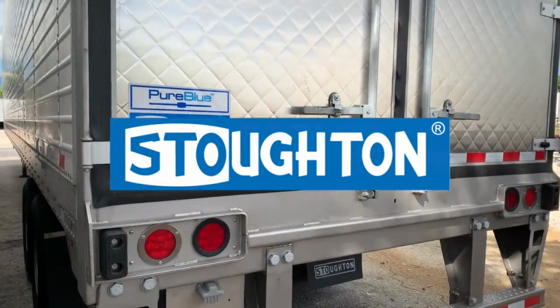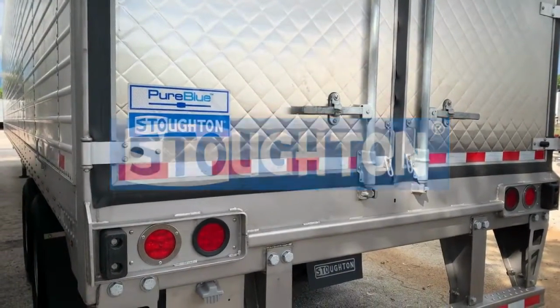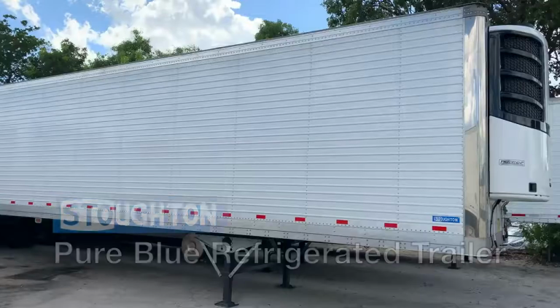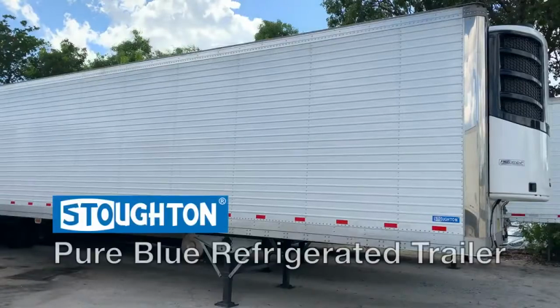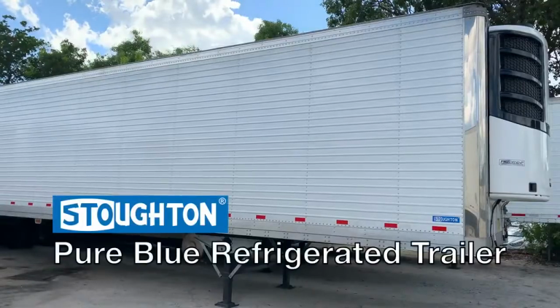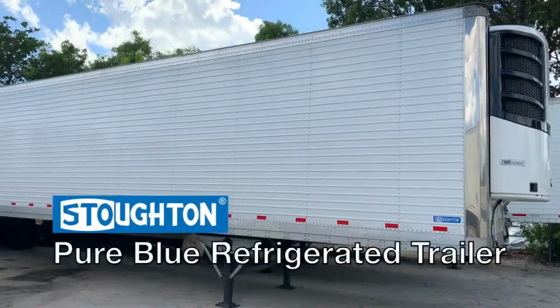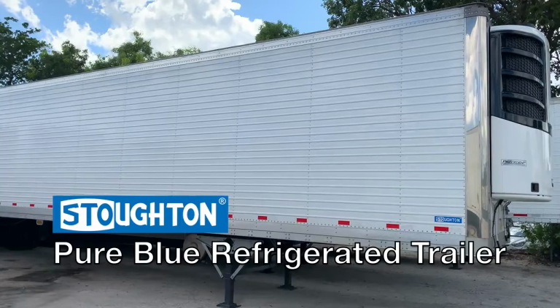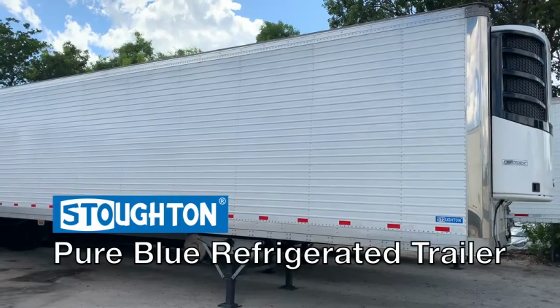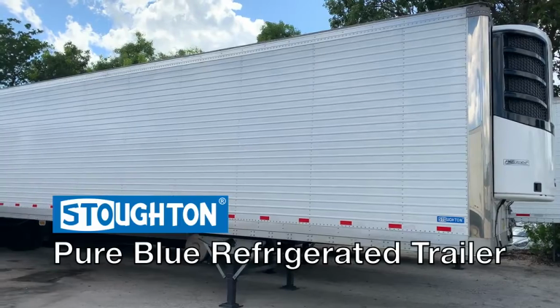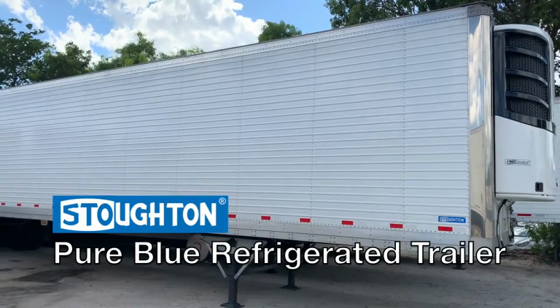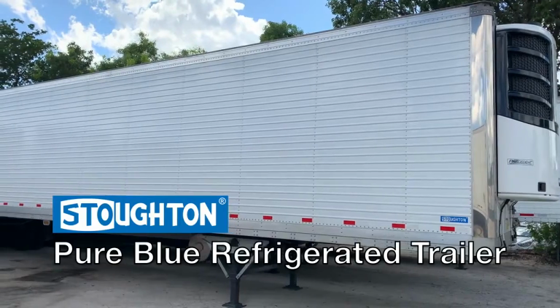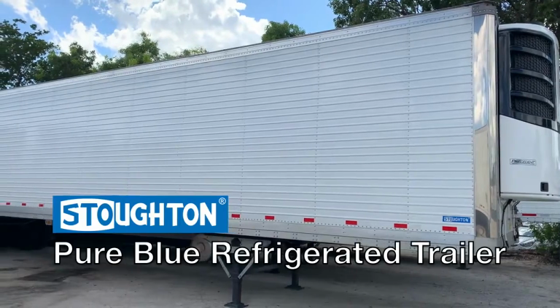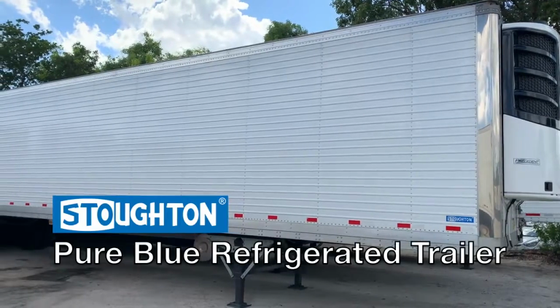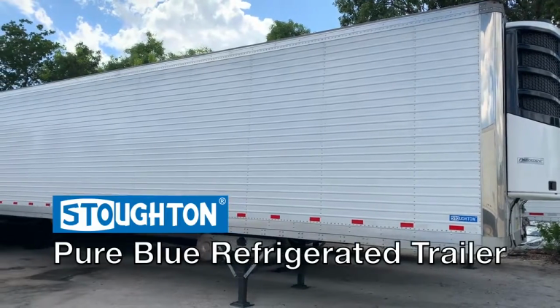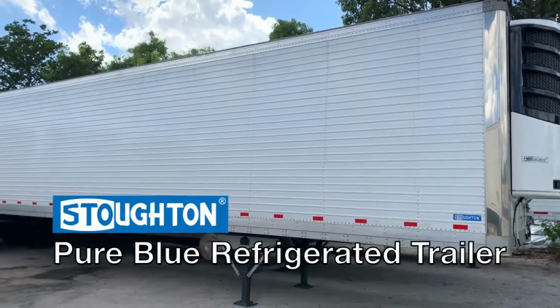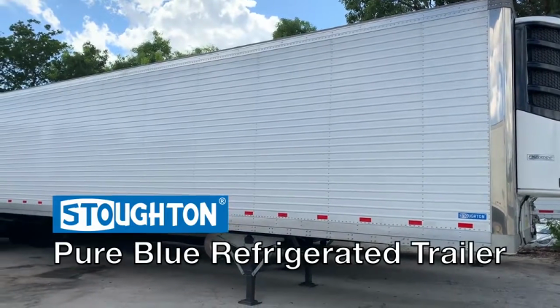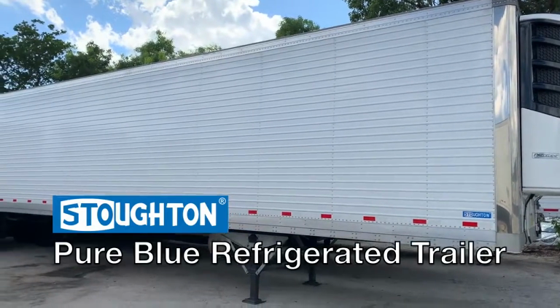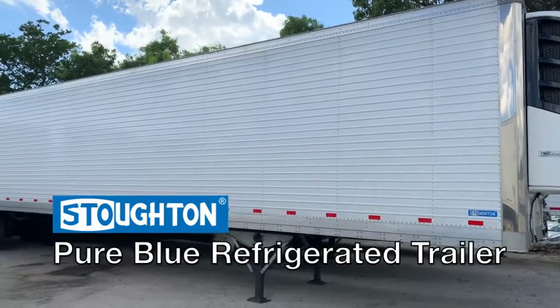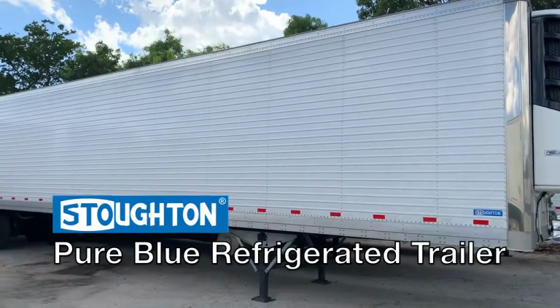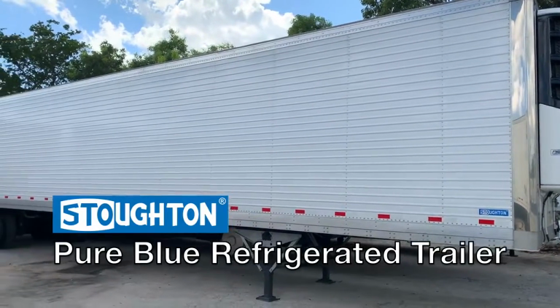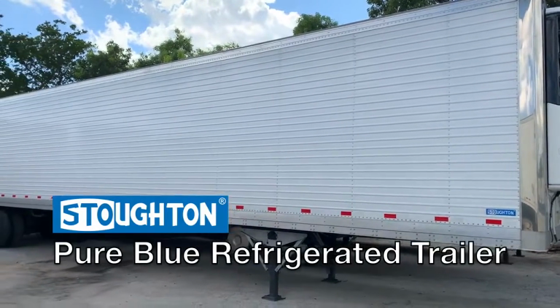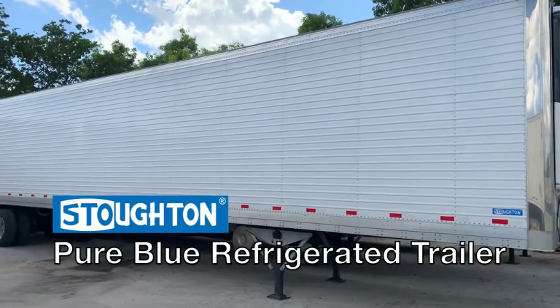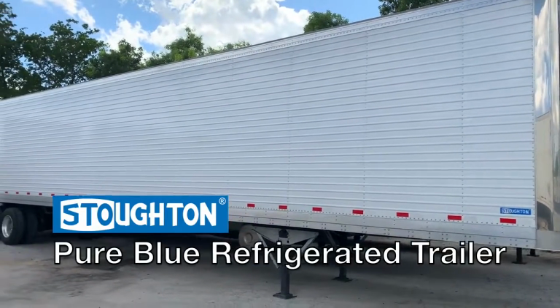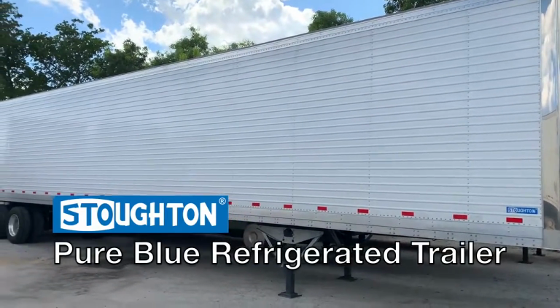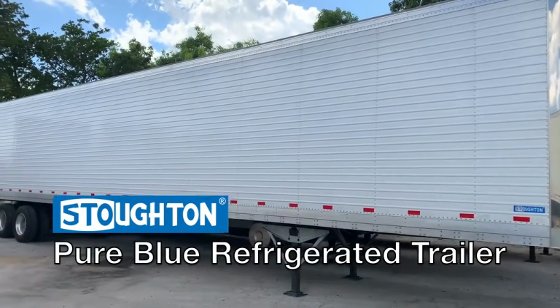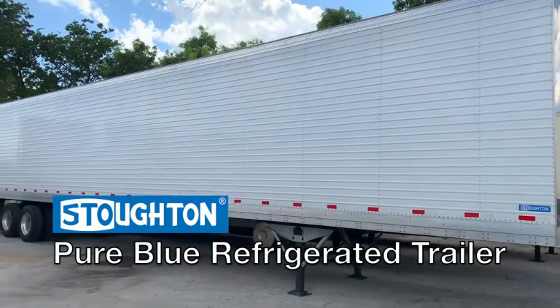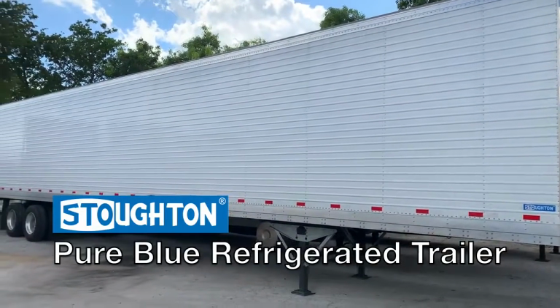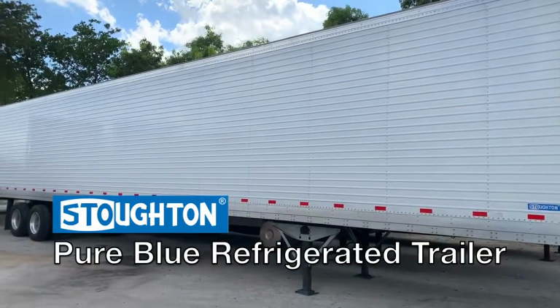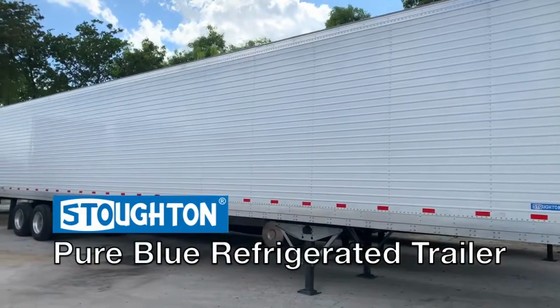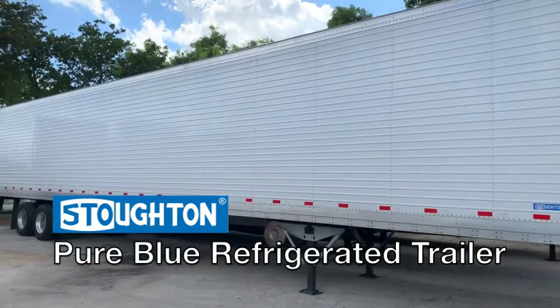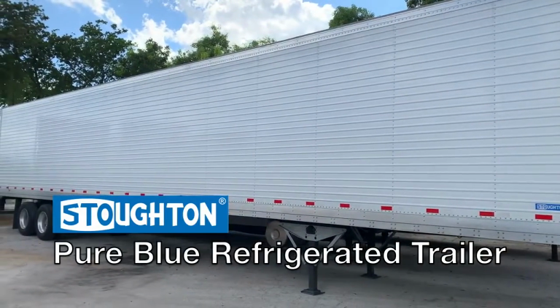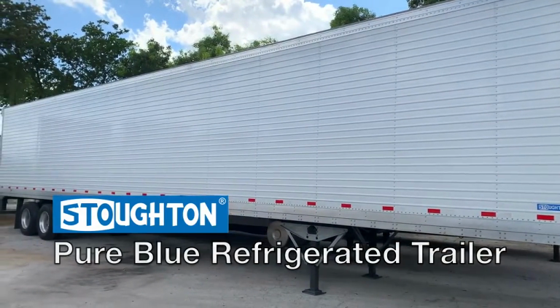Here at Nationwide Hall, we're excited to offer Stoughton's Pure Blue refrigerated trailers.